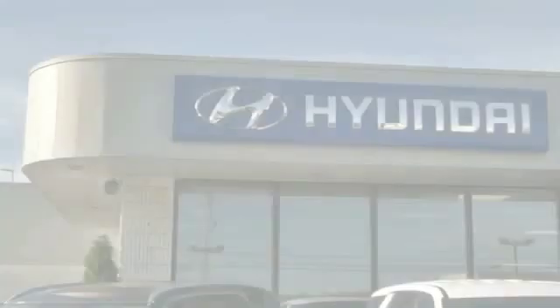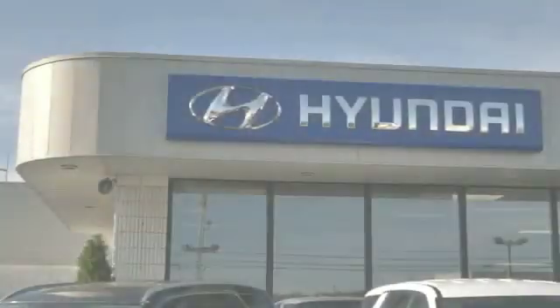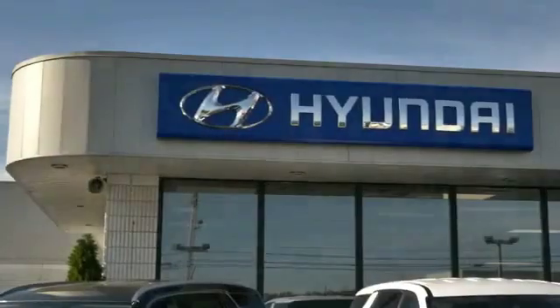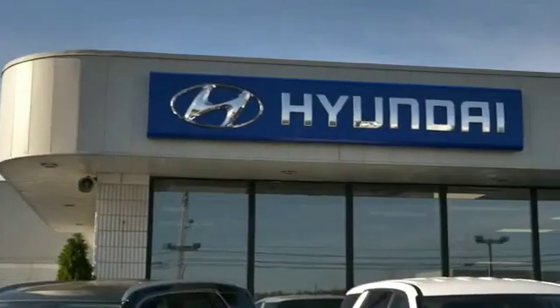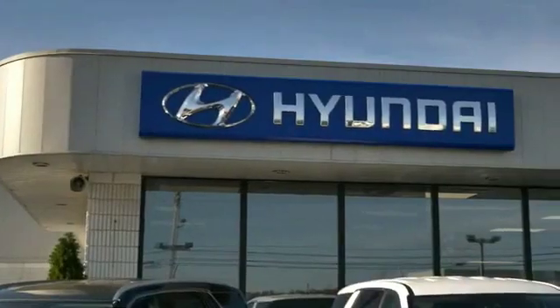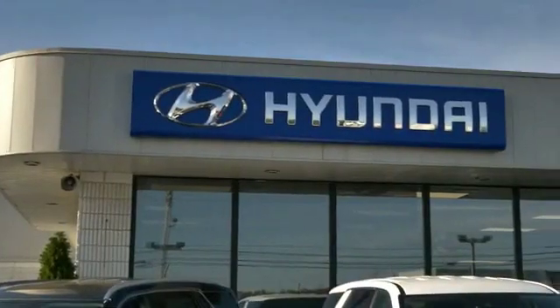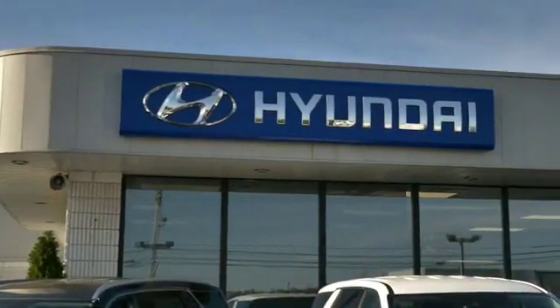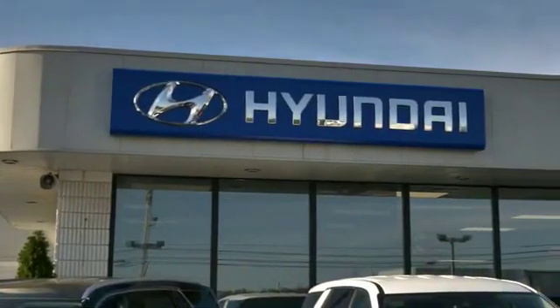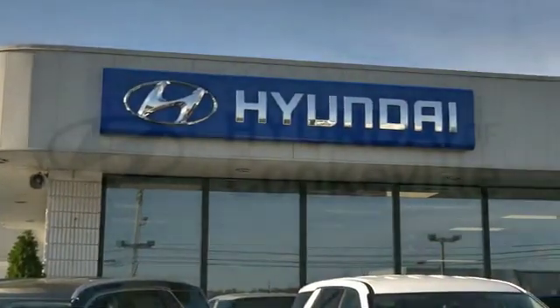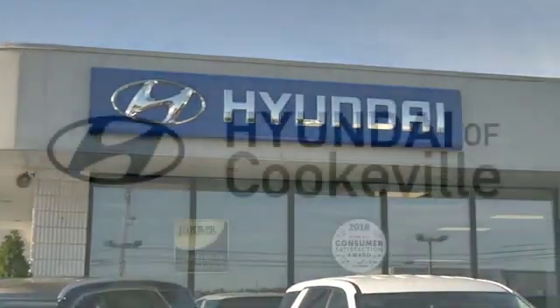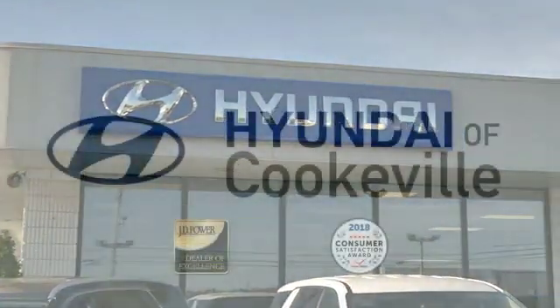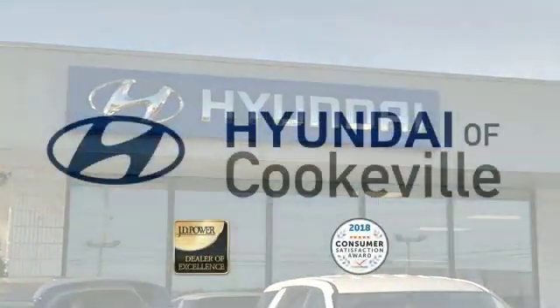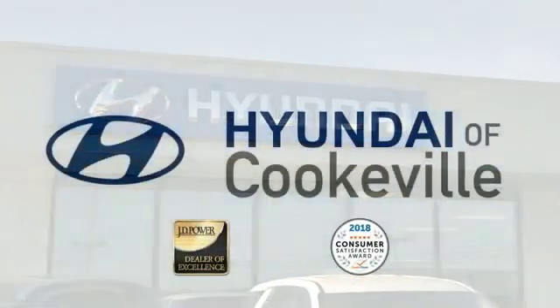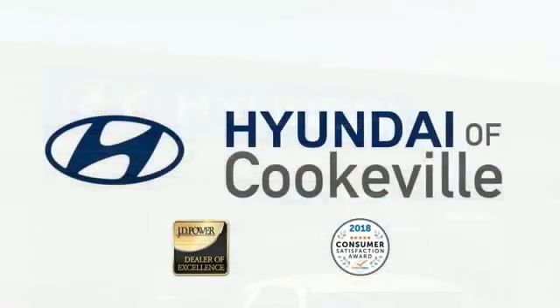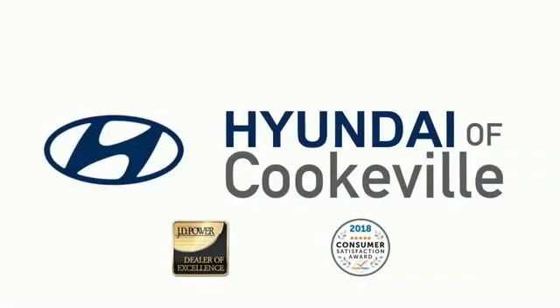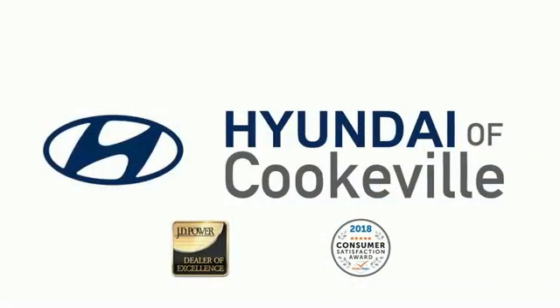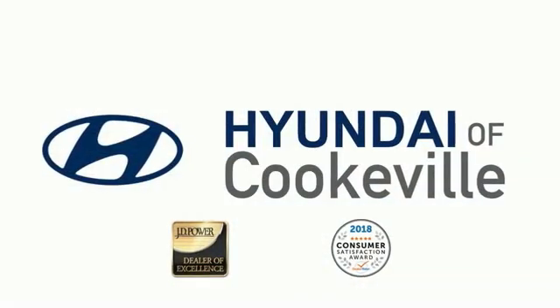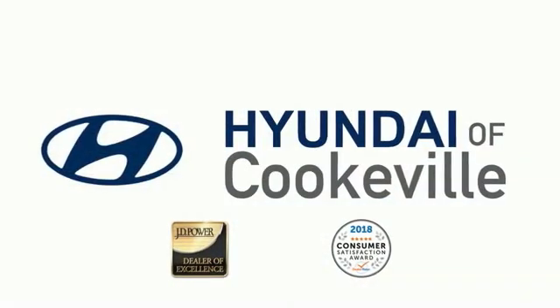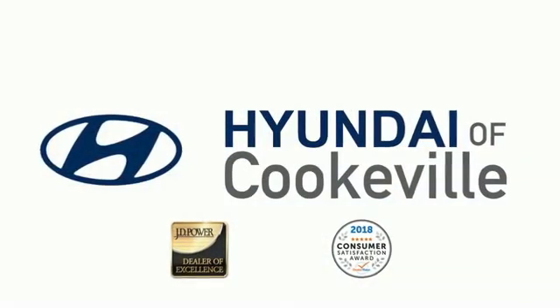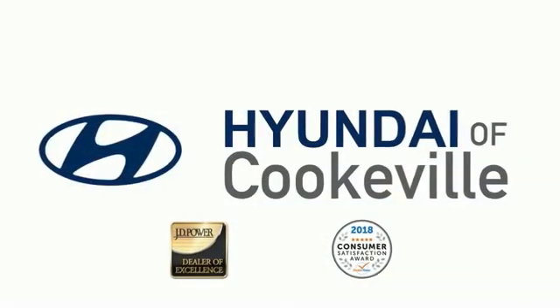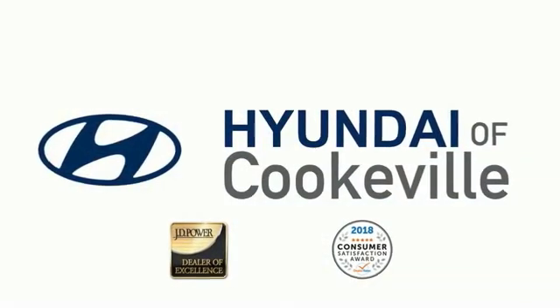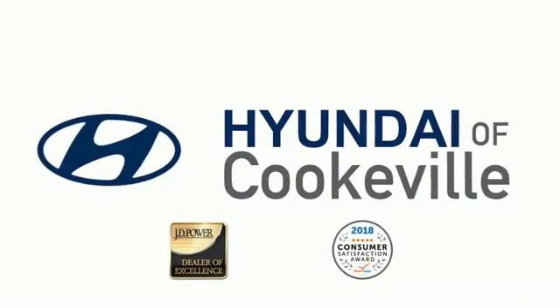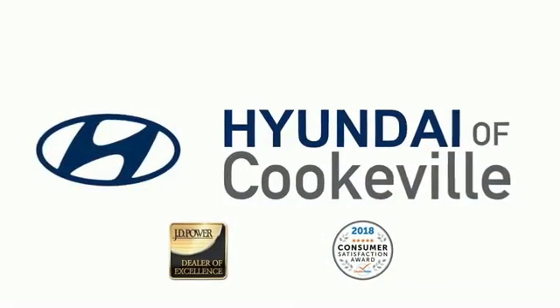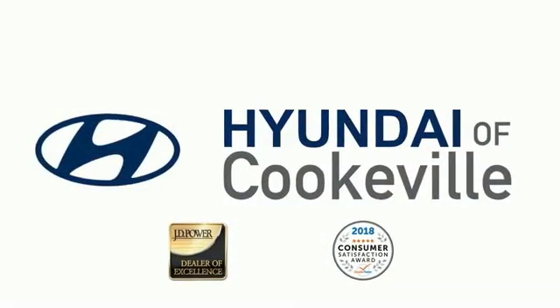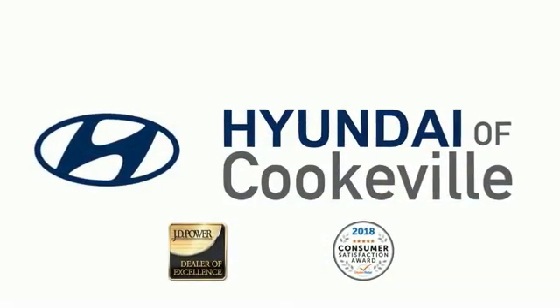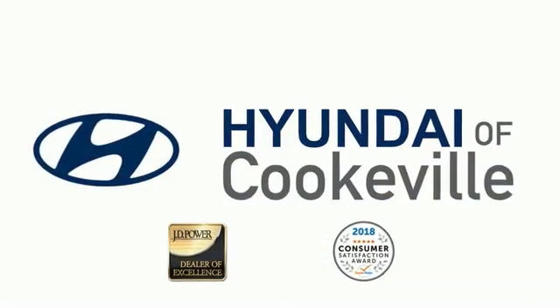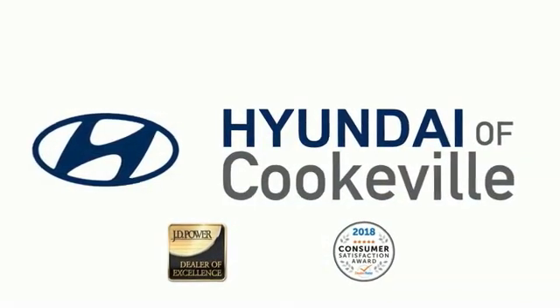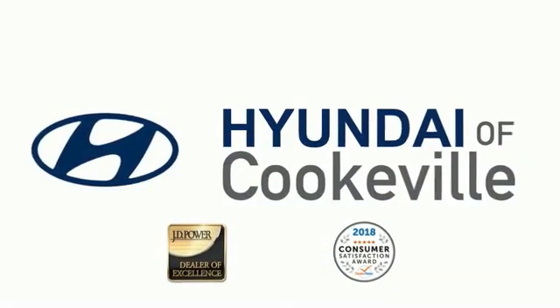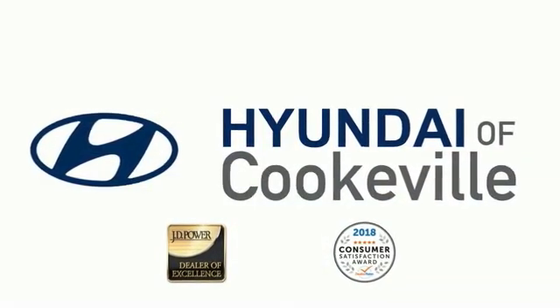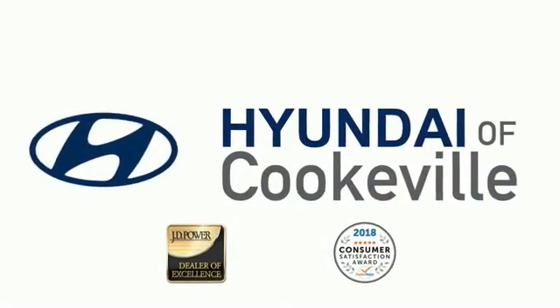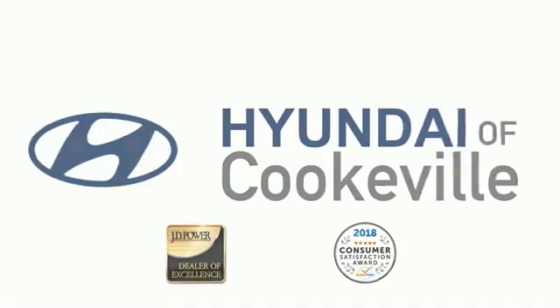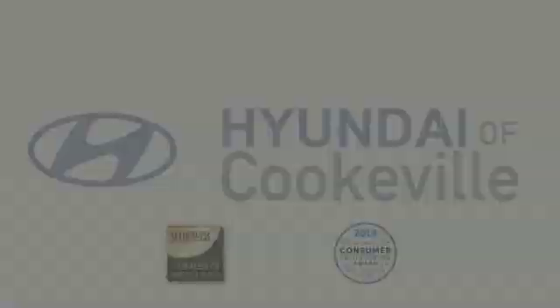Confidence, convenience — Hyundai of Cookville, an award-winning store with that small-town feel.